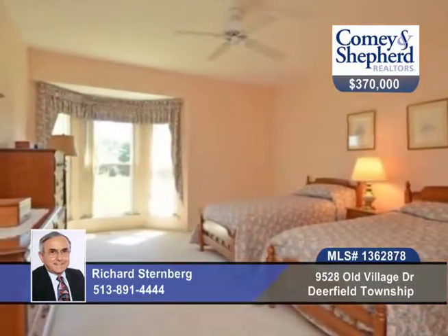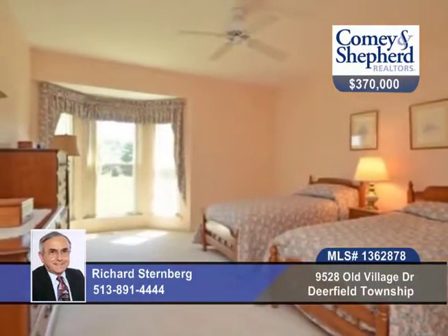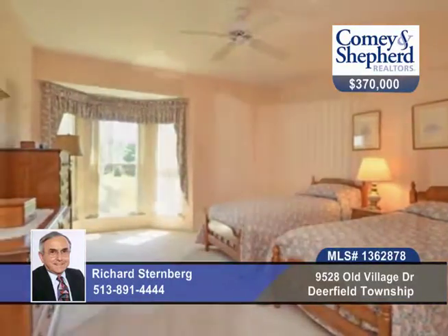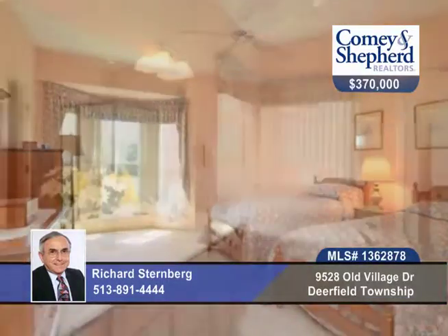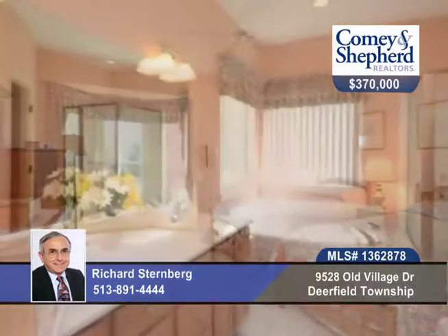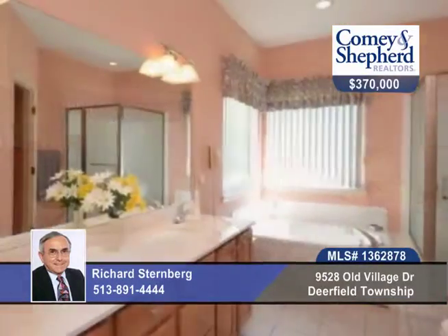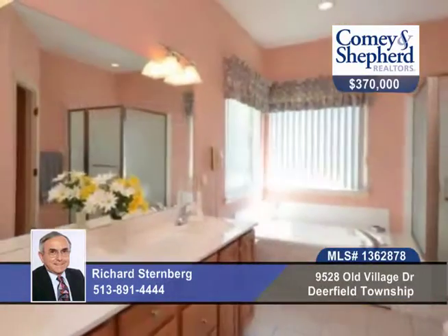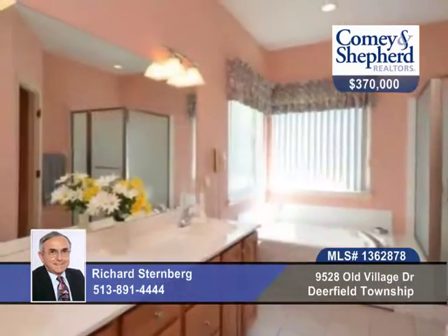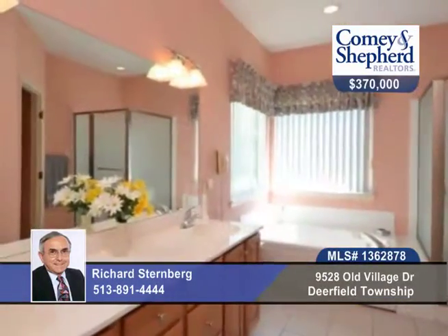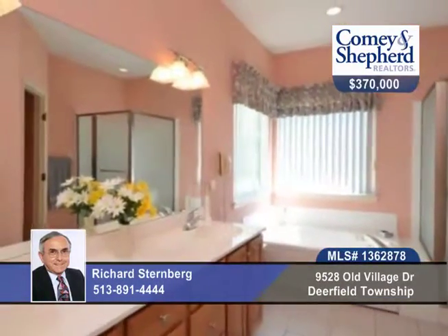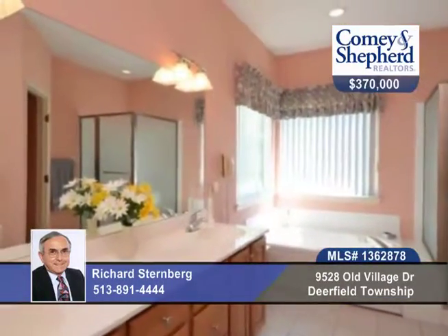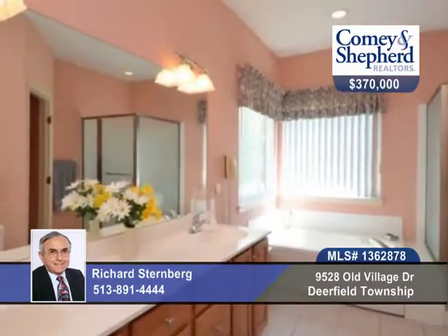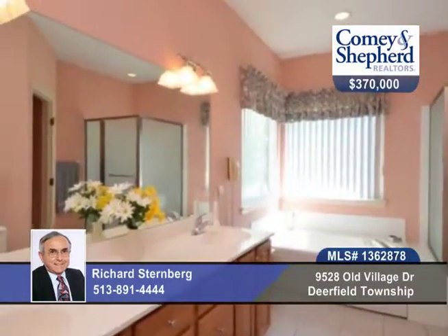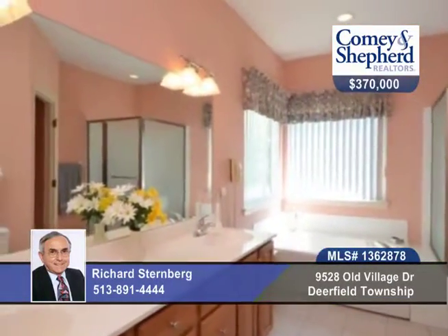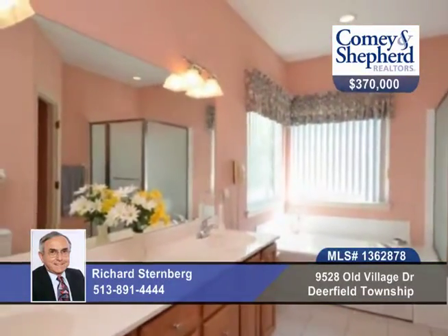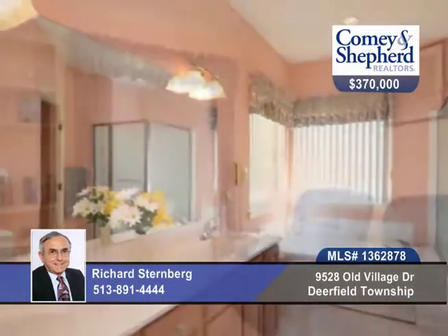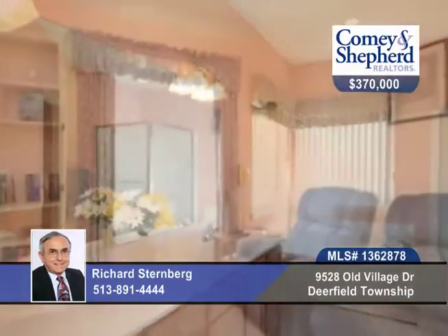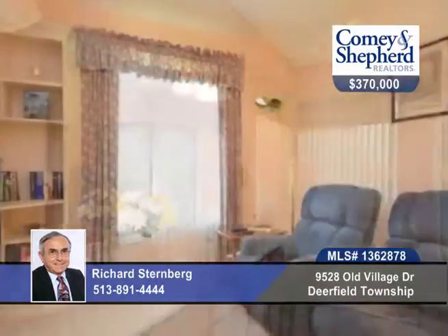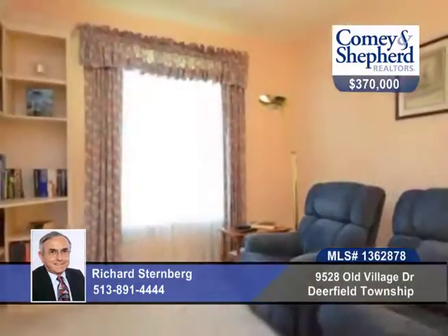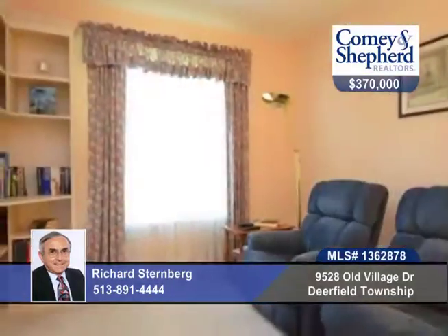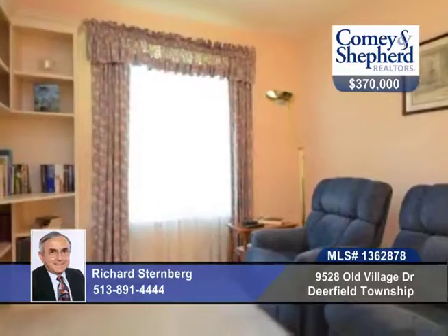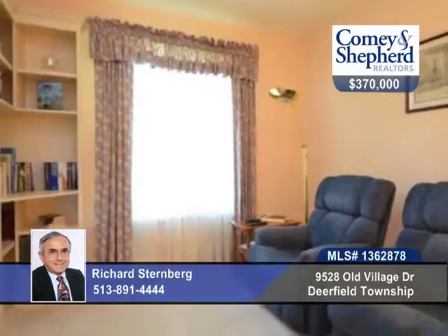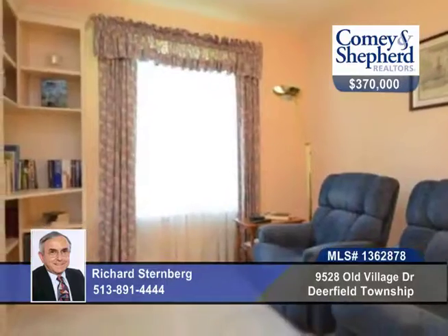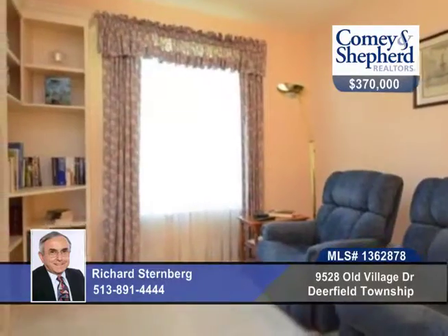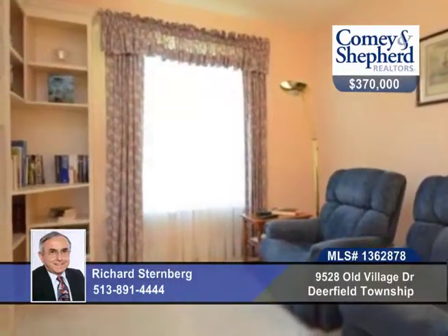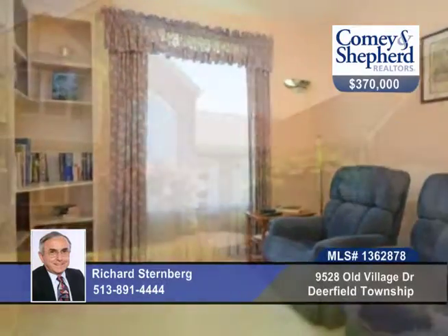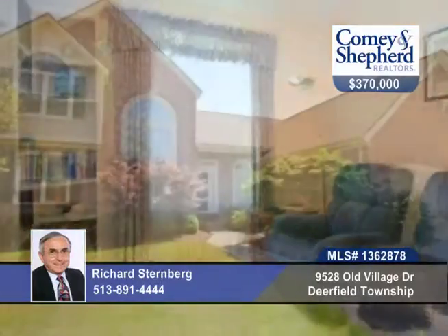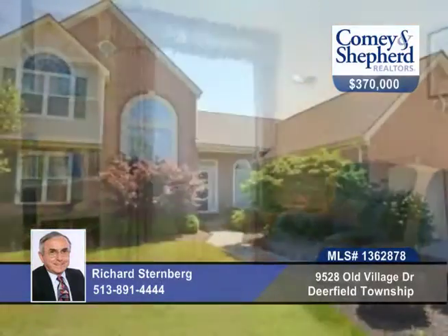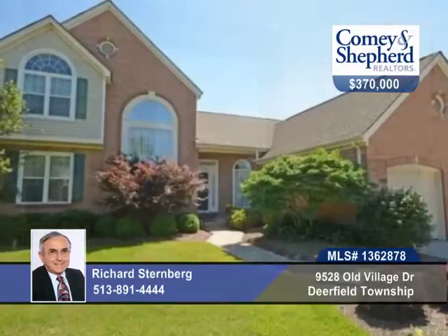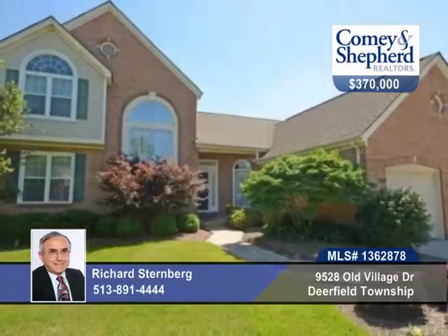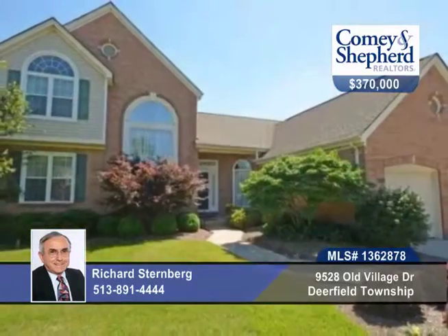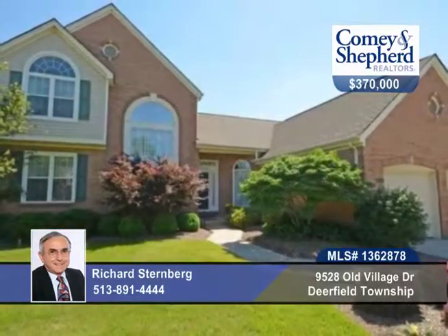The HOA includes yard maintenance, snow removal, pool, and a clubhouse. Talk to Richard about a personal showing.